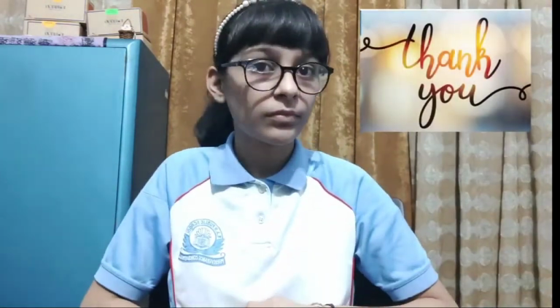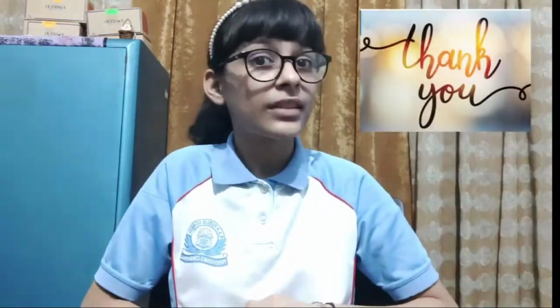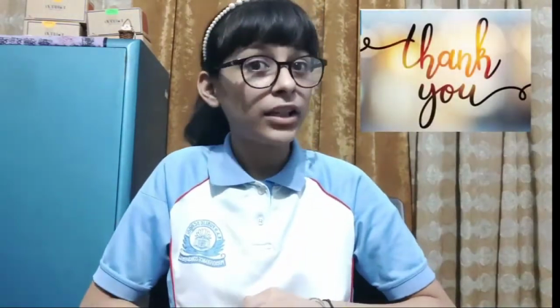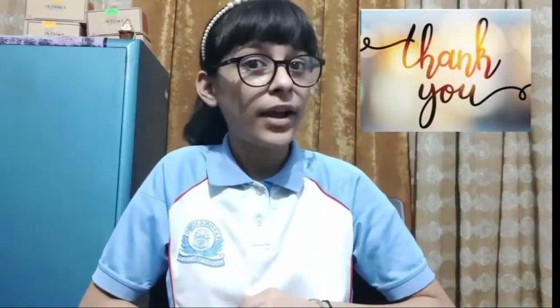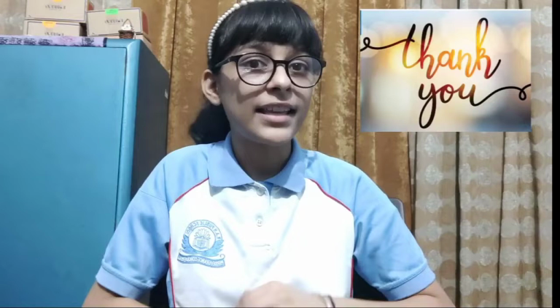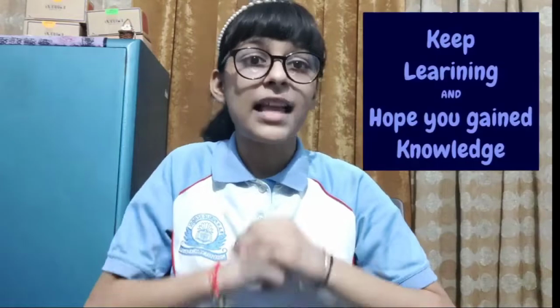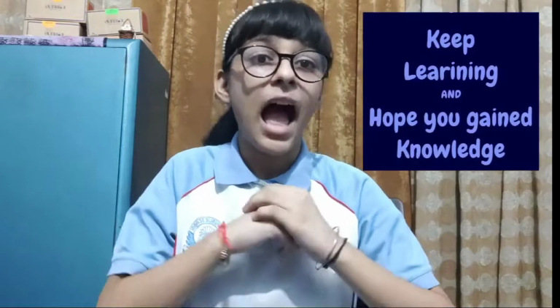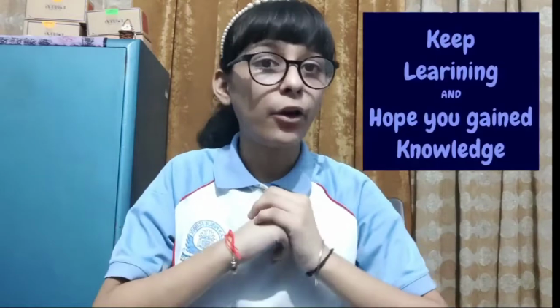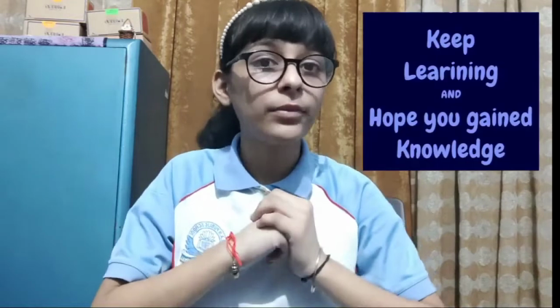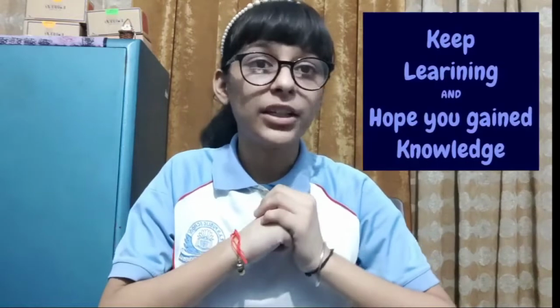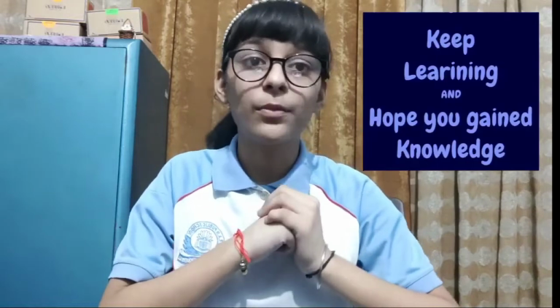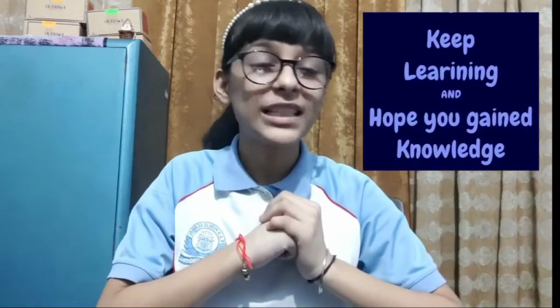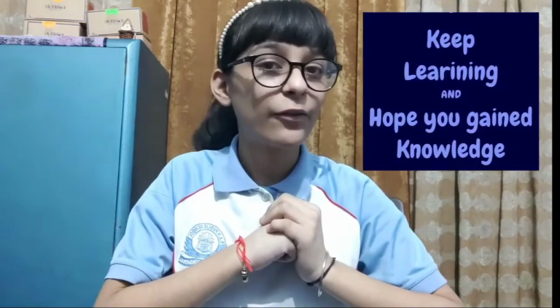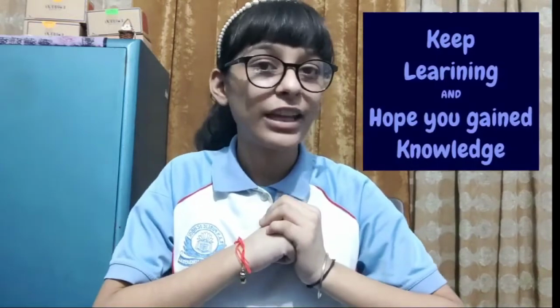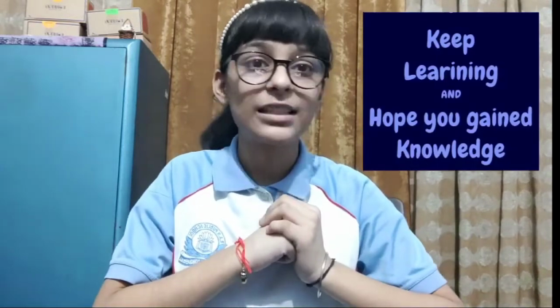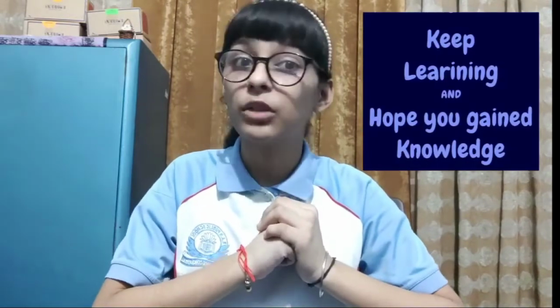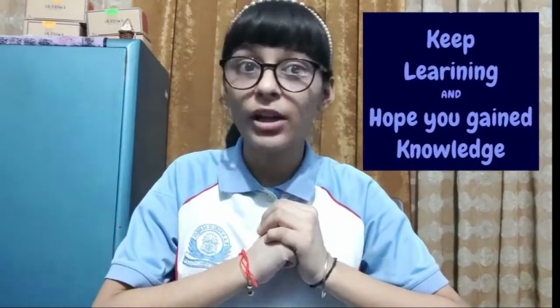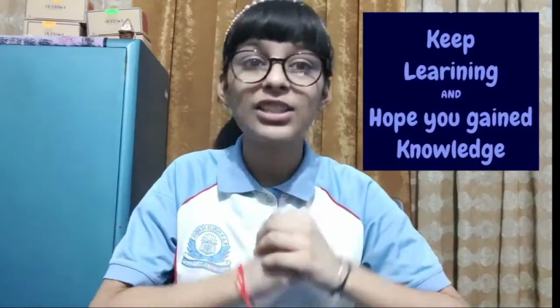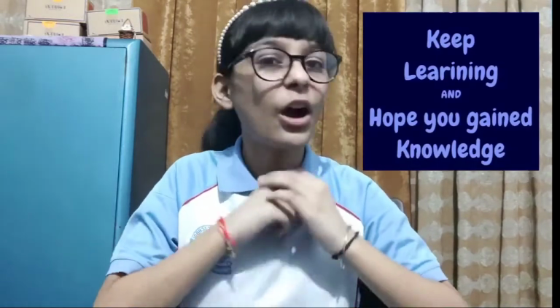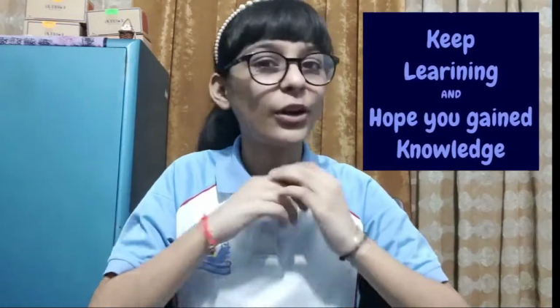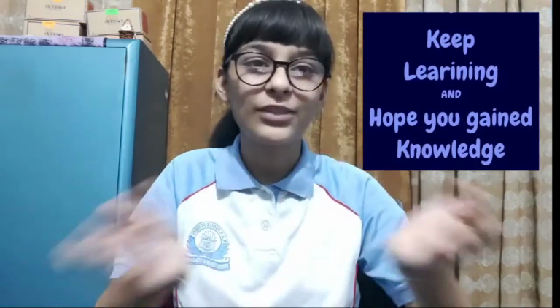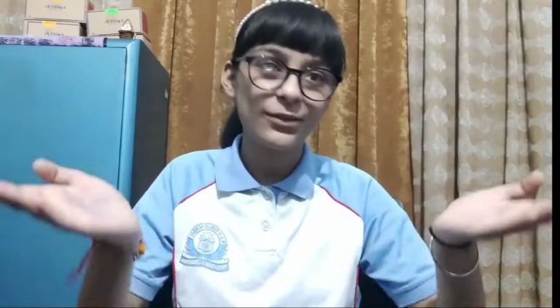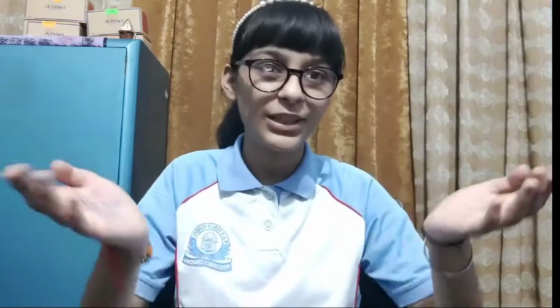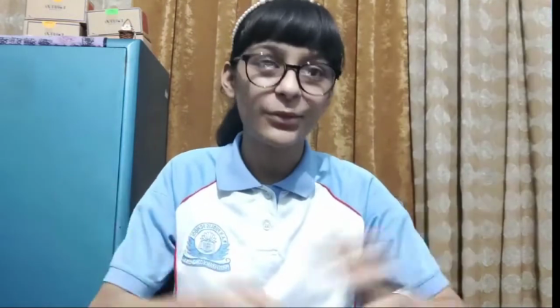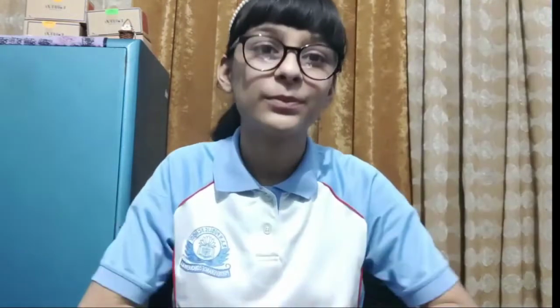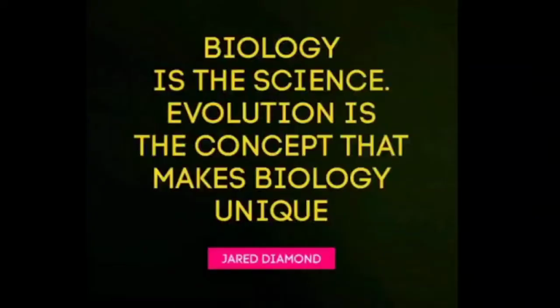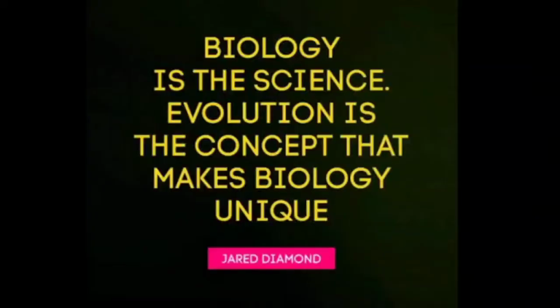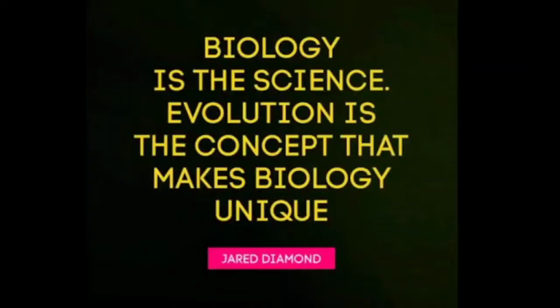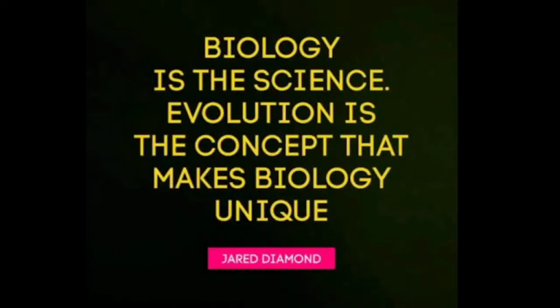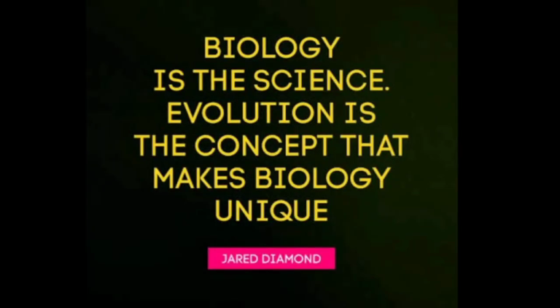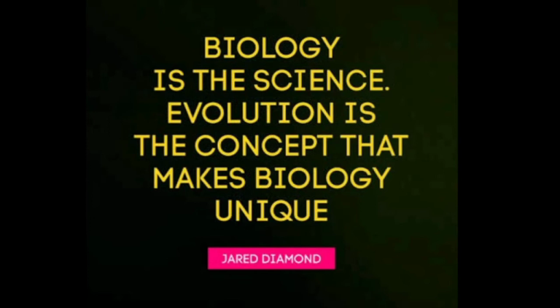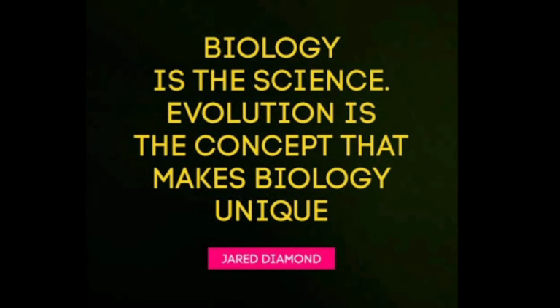Thank you guys. I hope that you must have gained some knowledge out of this video. Thank you.